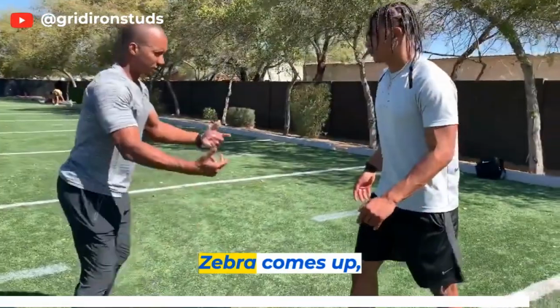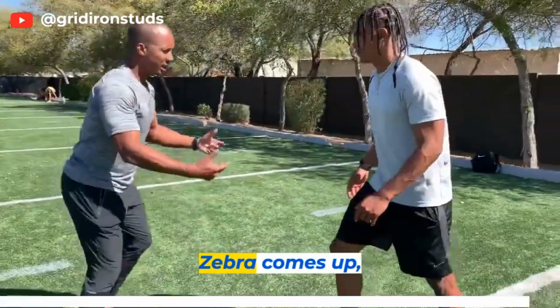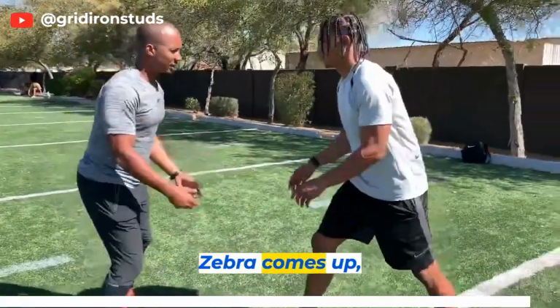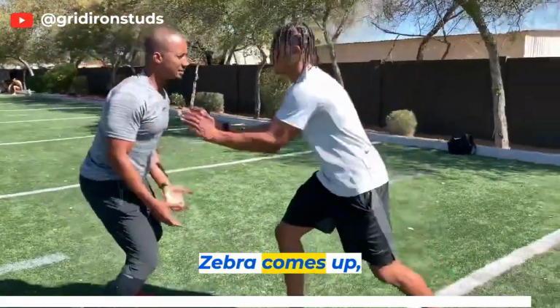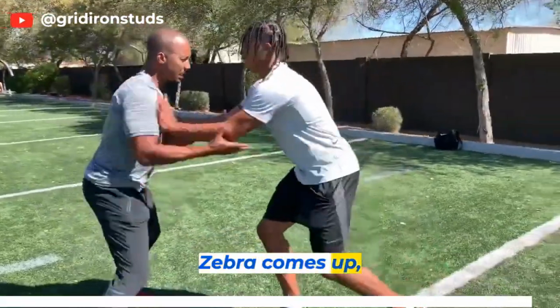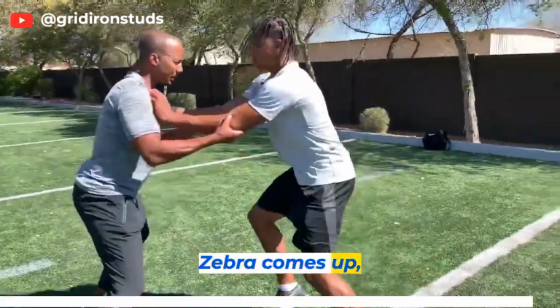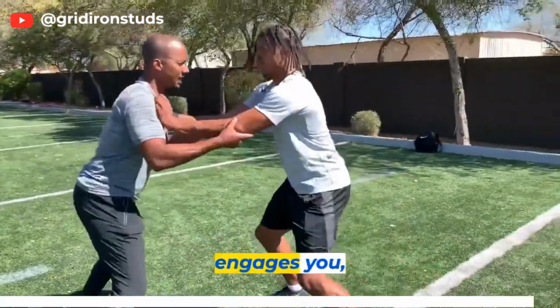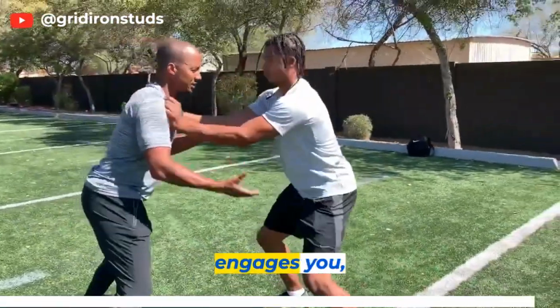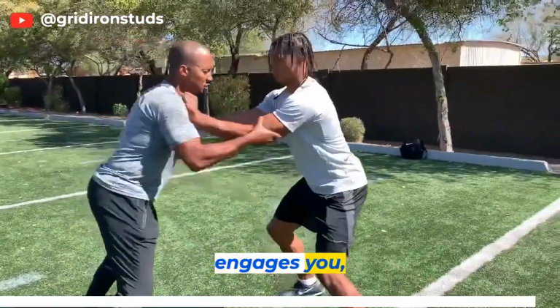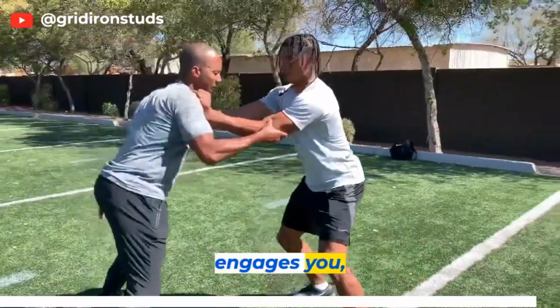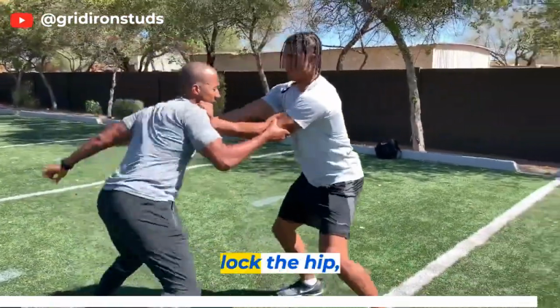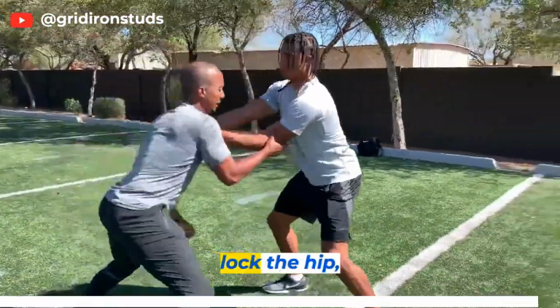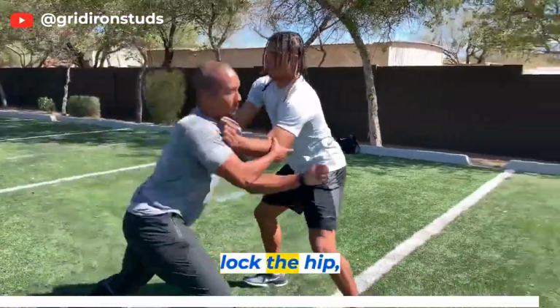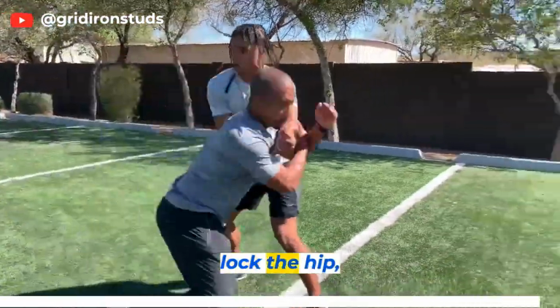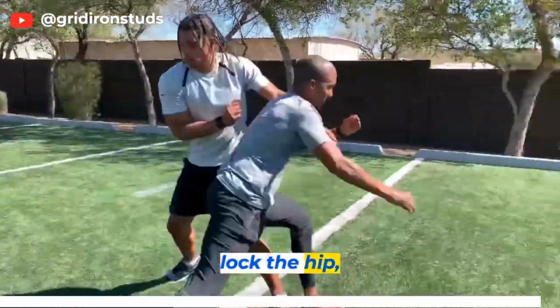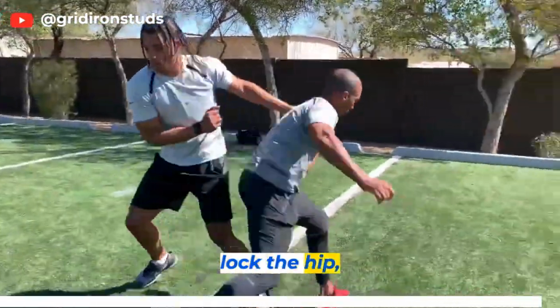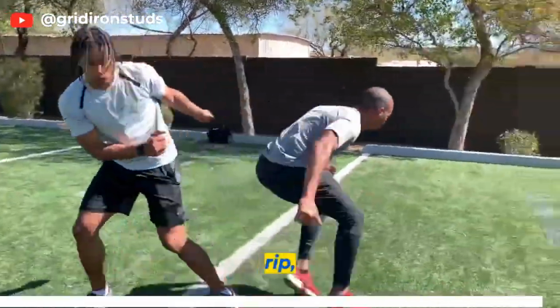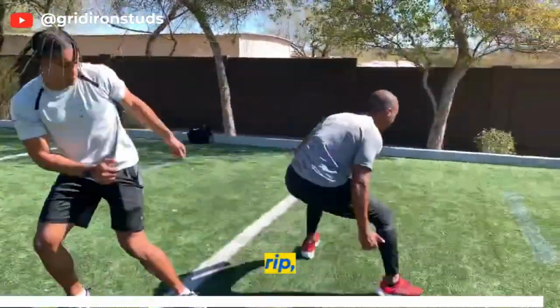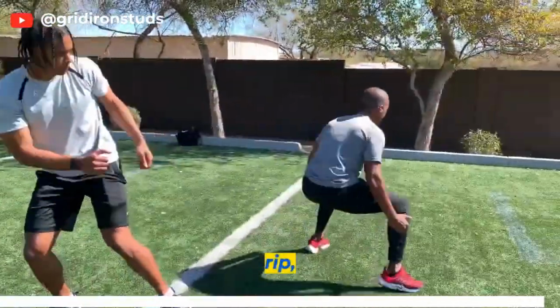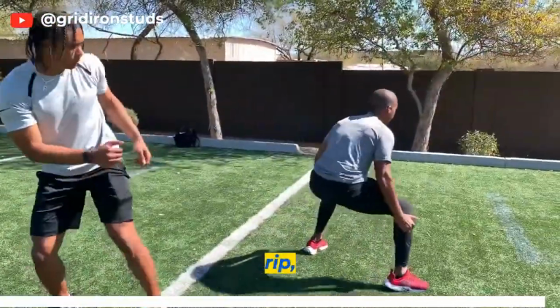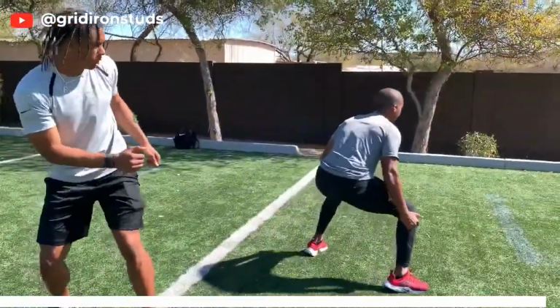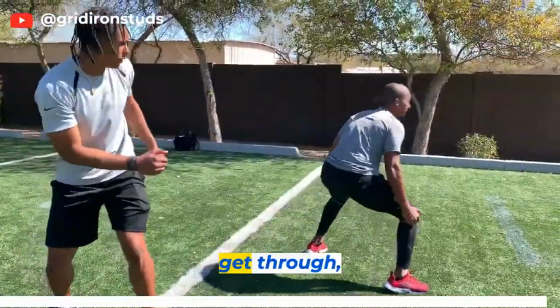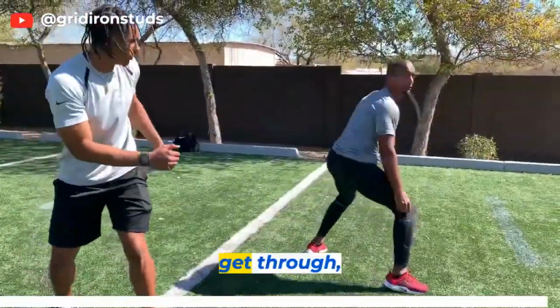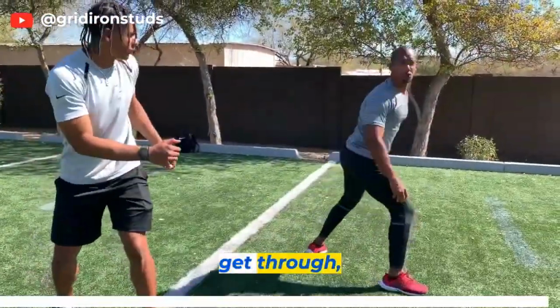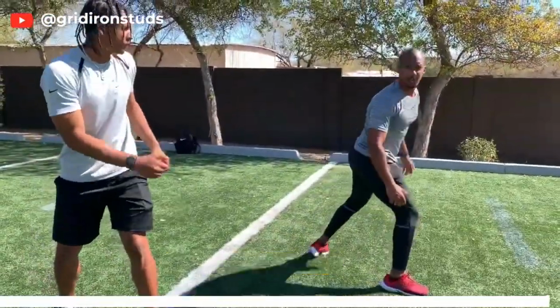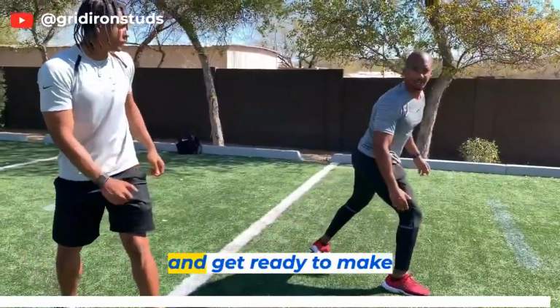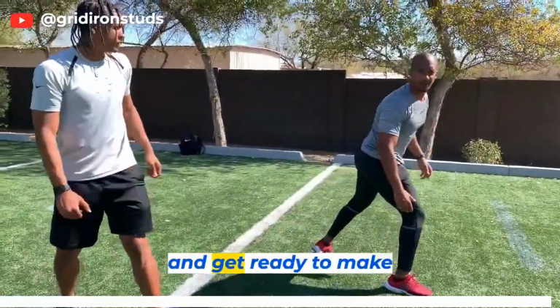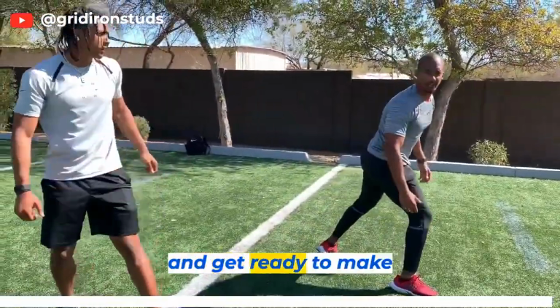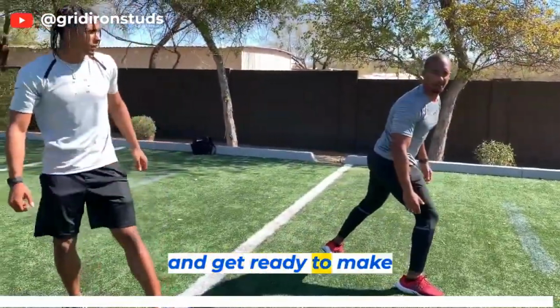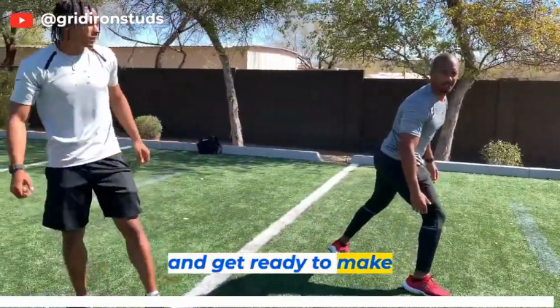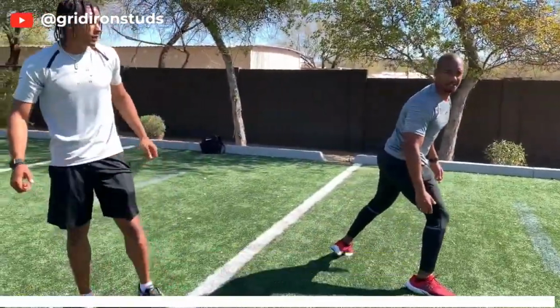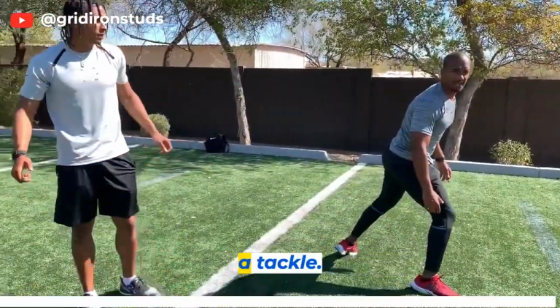Let's take a look at it one more time. Receiver comes up, engages you, lock the hip, rip, get through, and get ready to make a tackle.